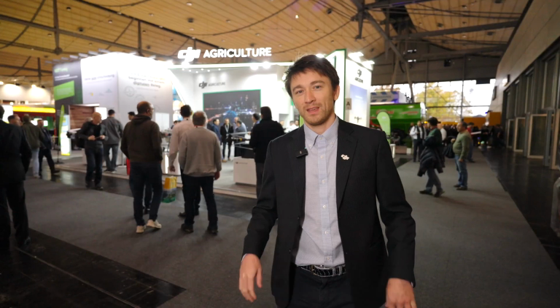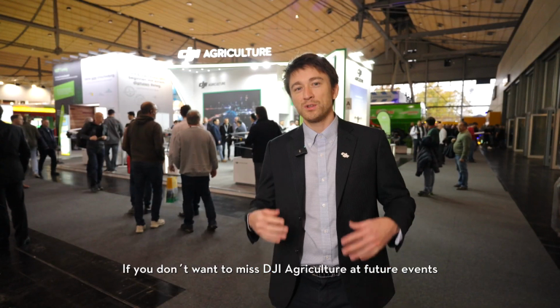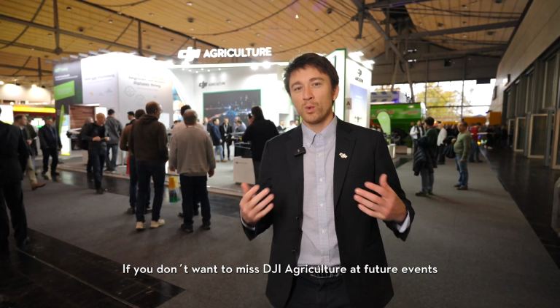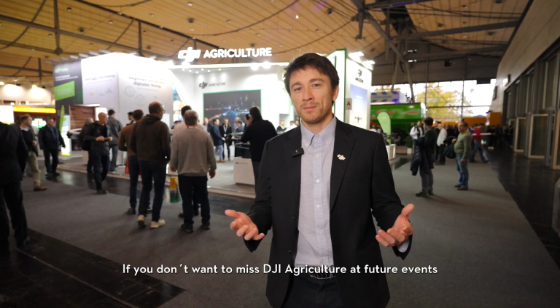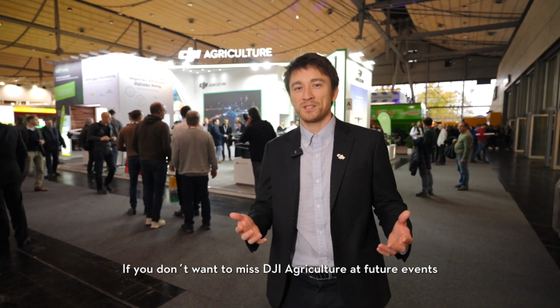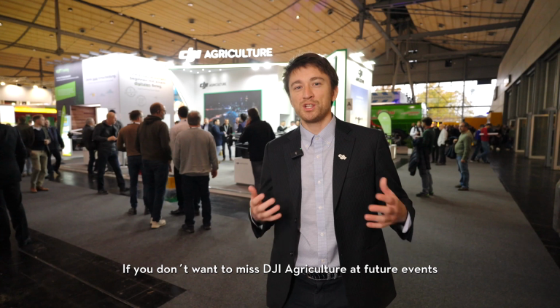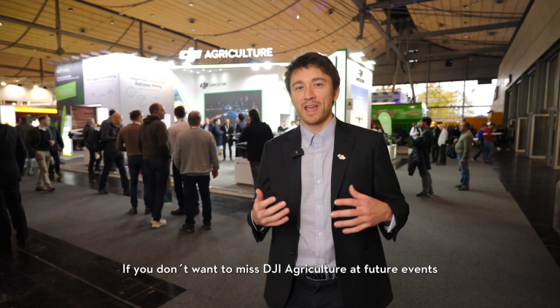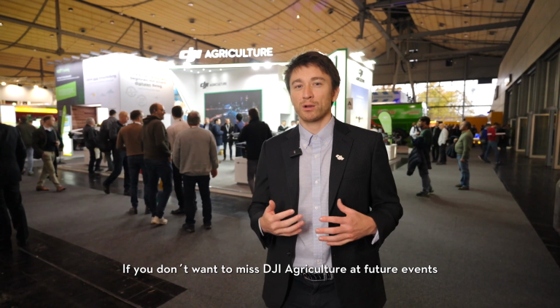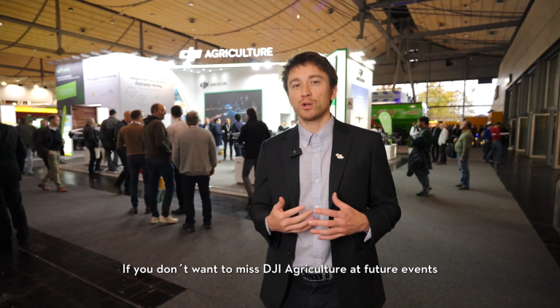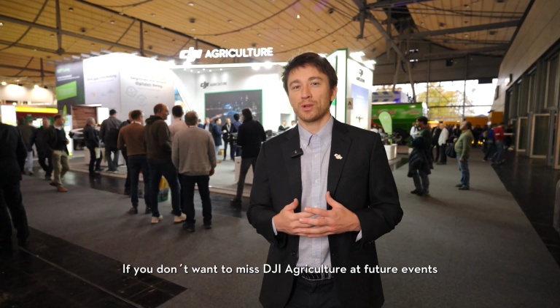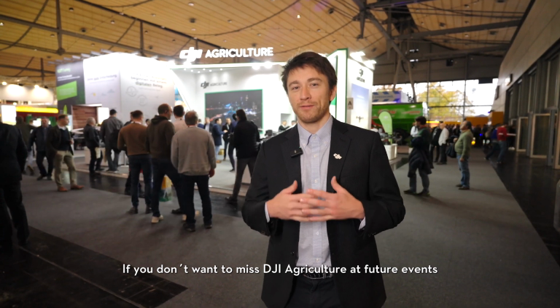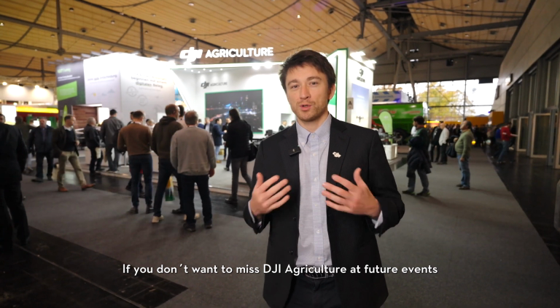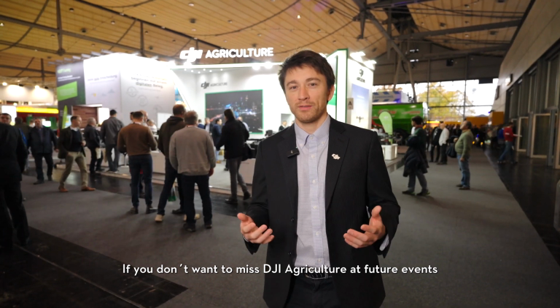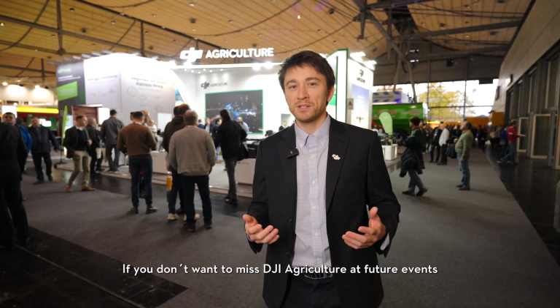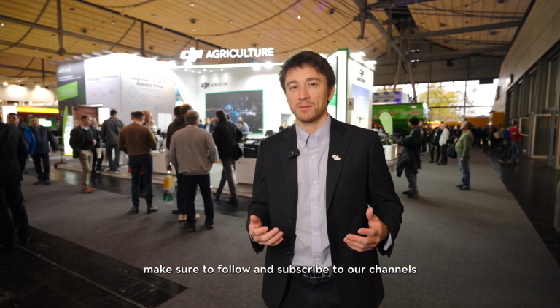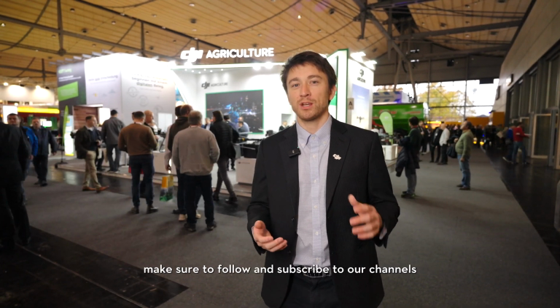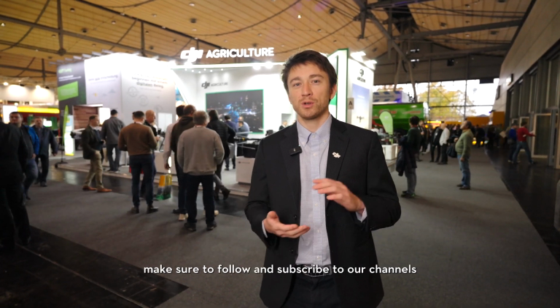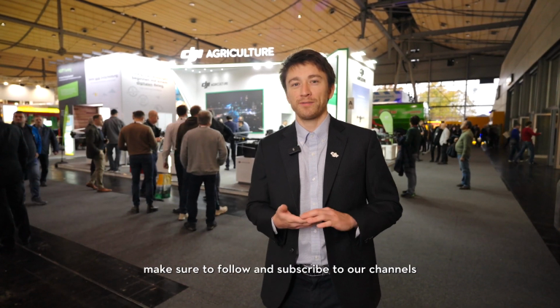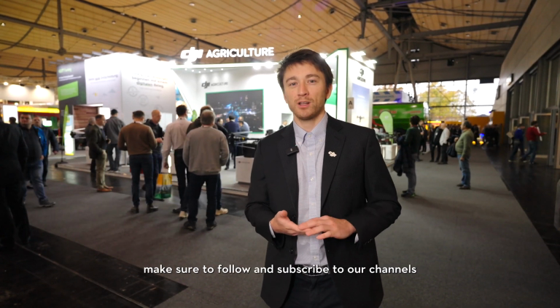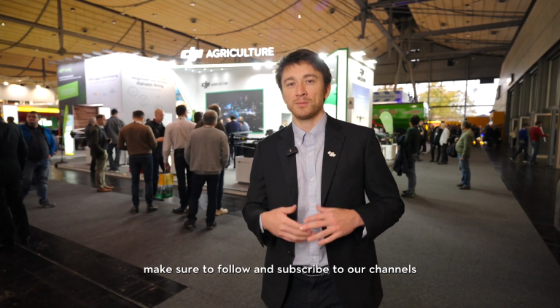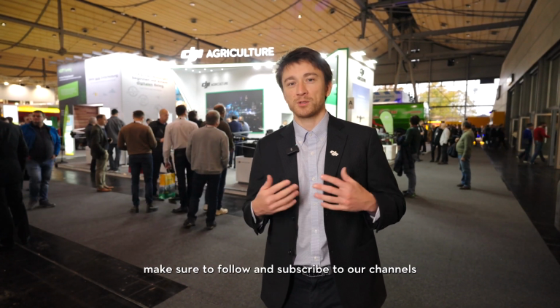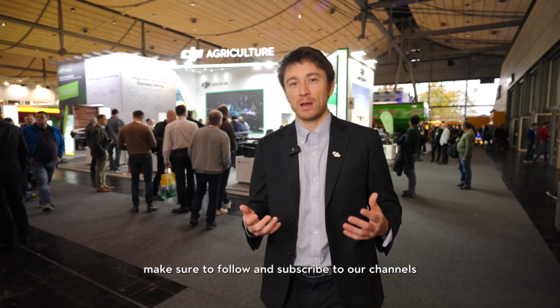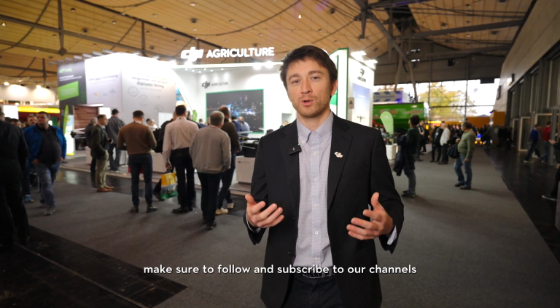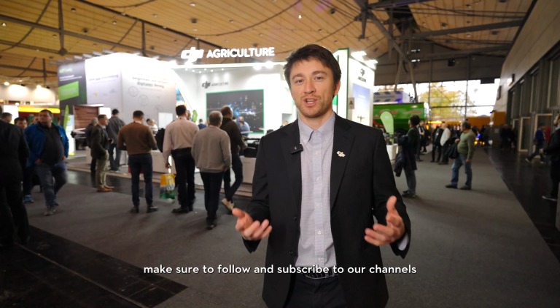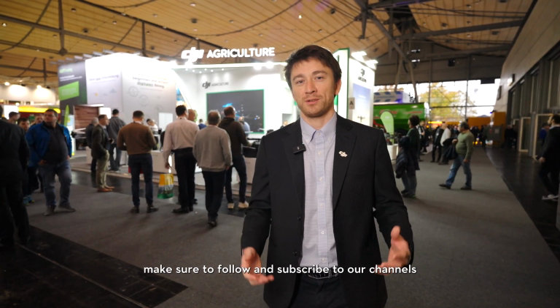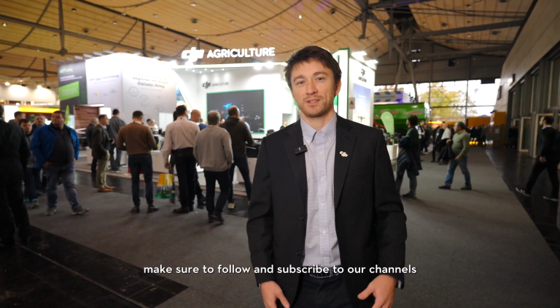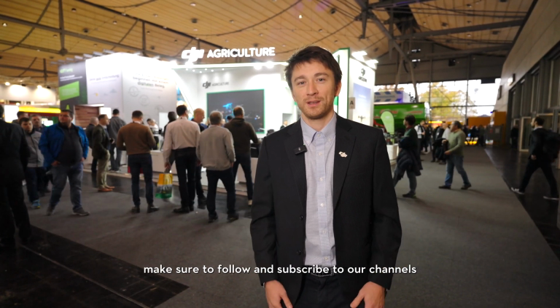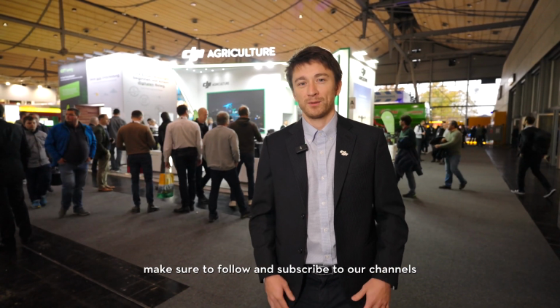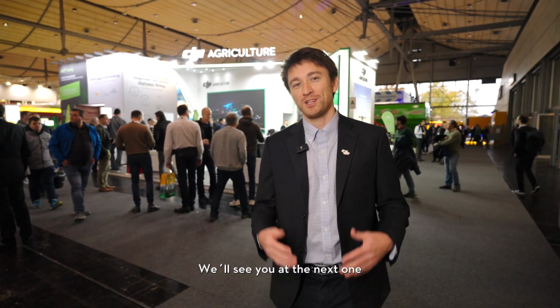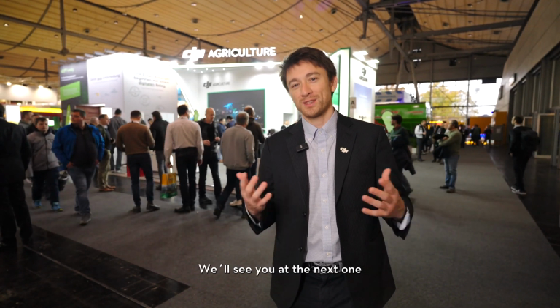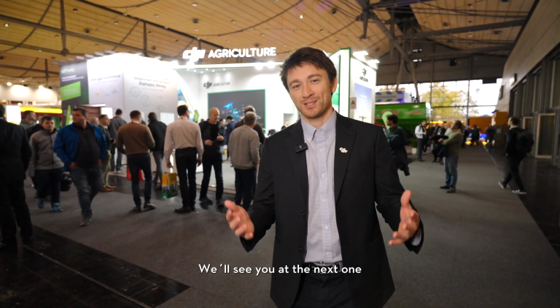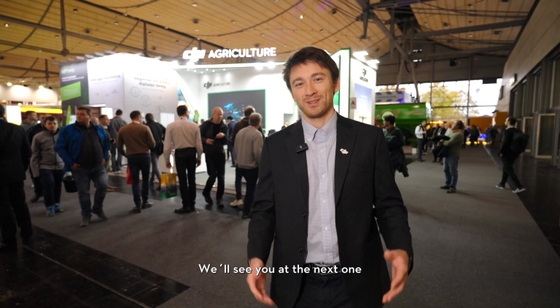If you don't want to miss DJI Agriculture at future events, make sure to follow and subscribe to our channels. See you at the next one.